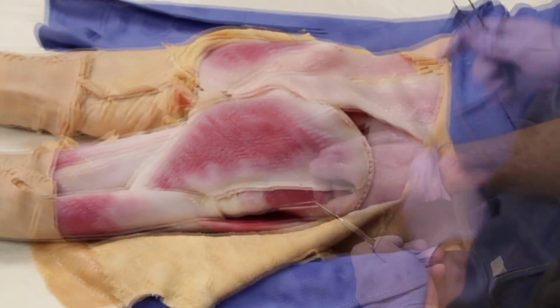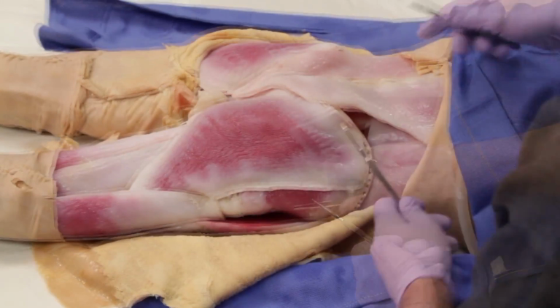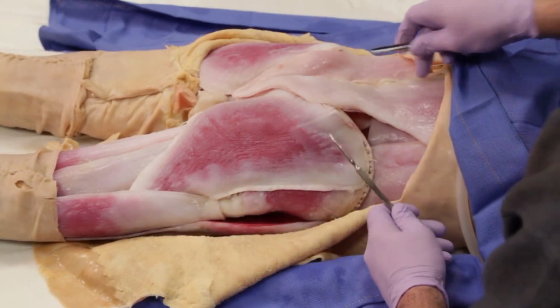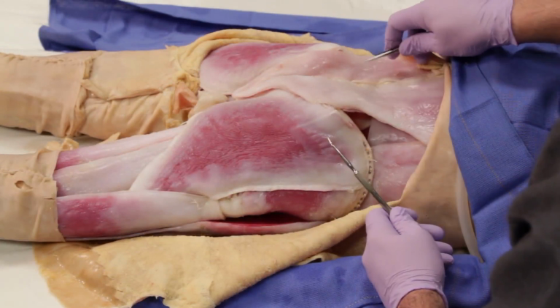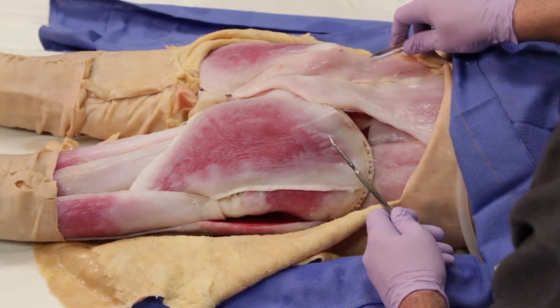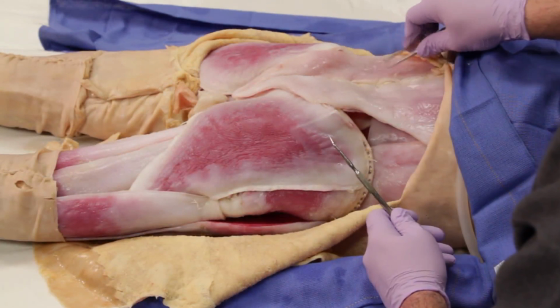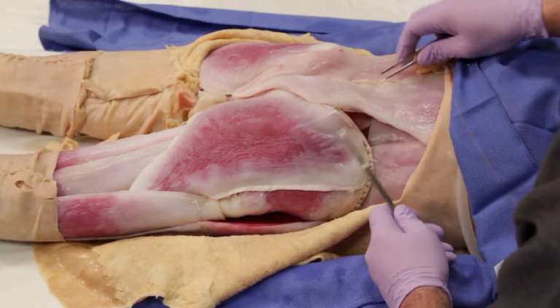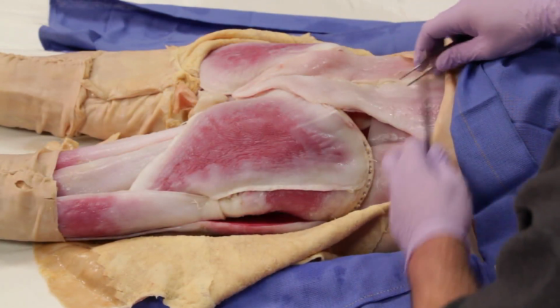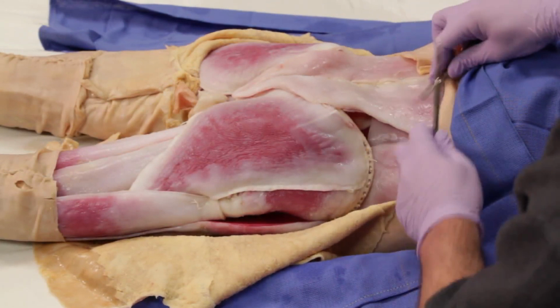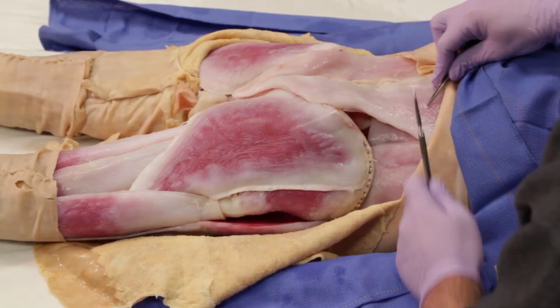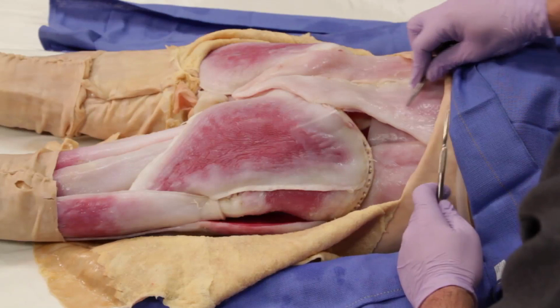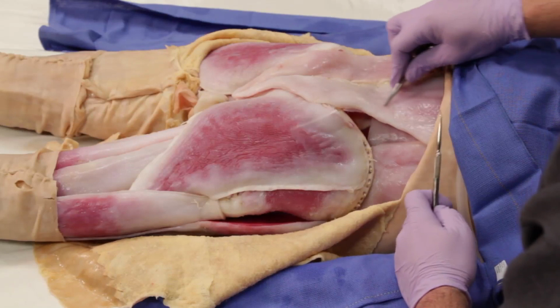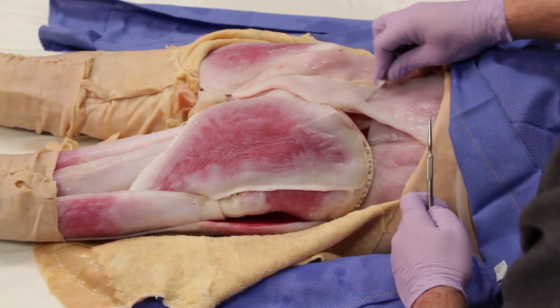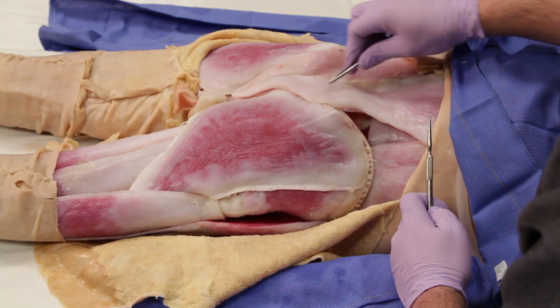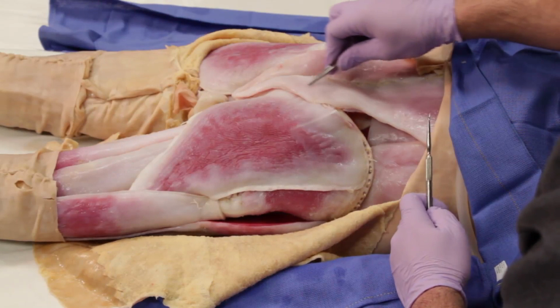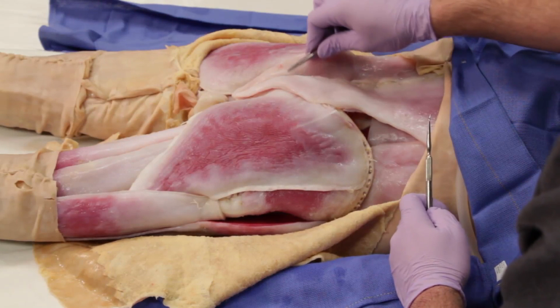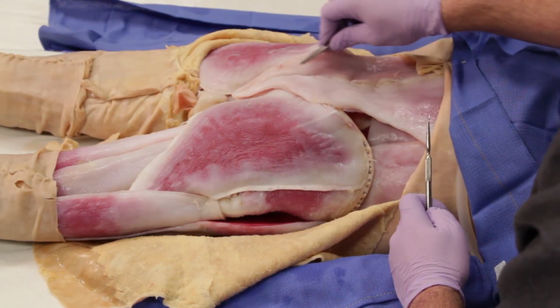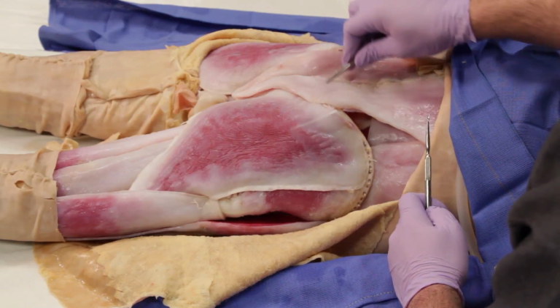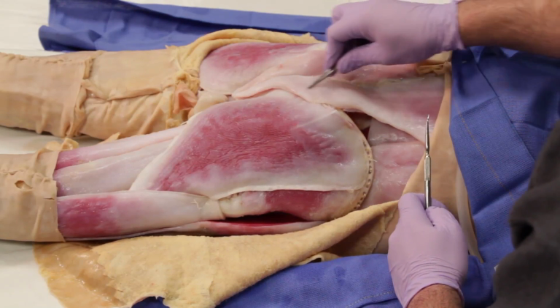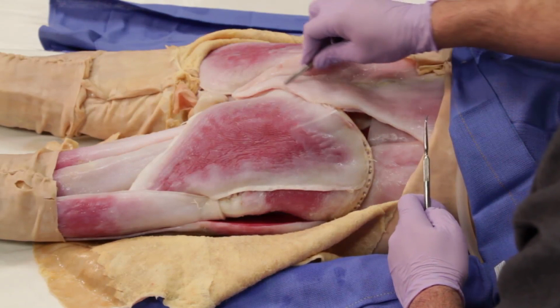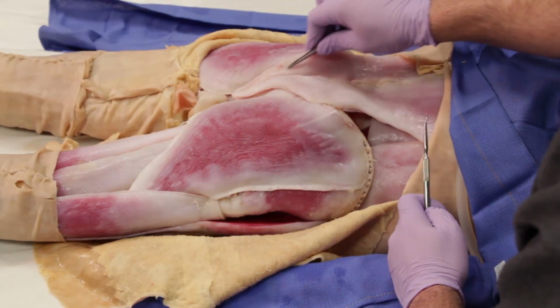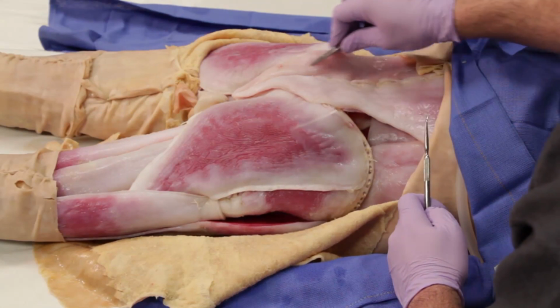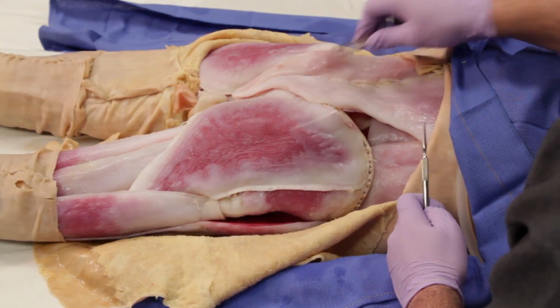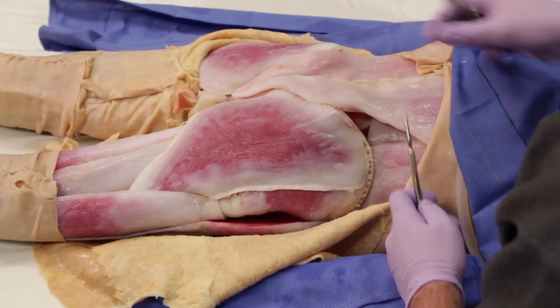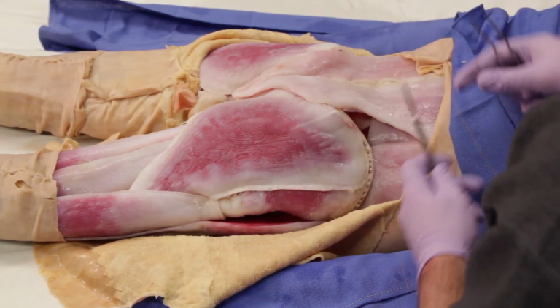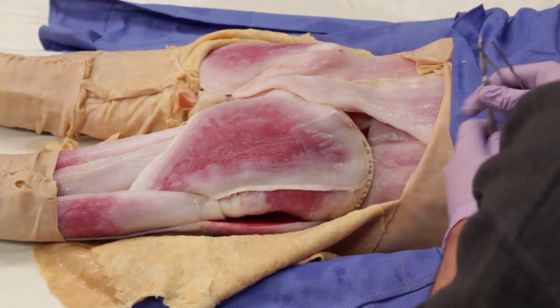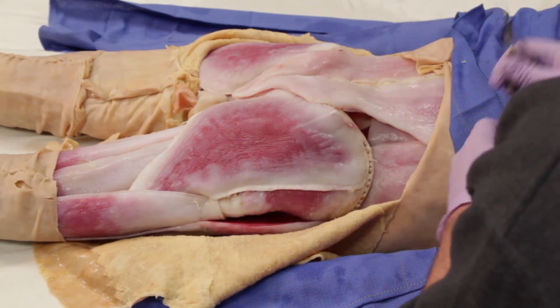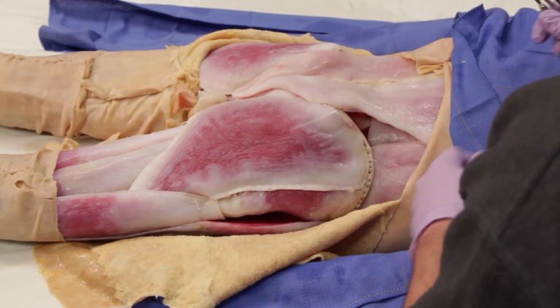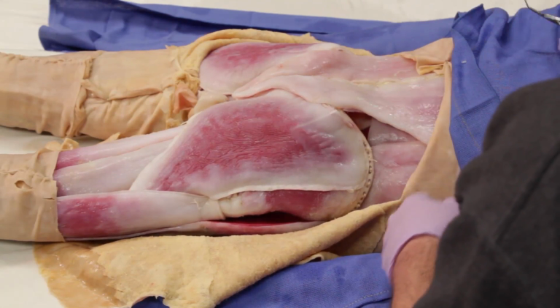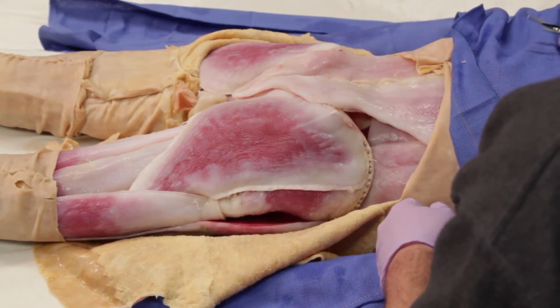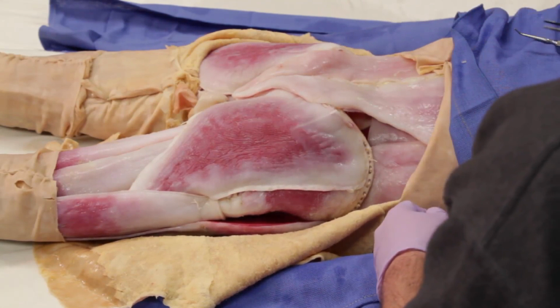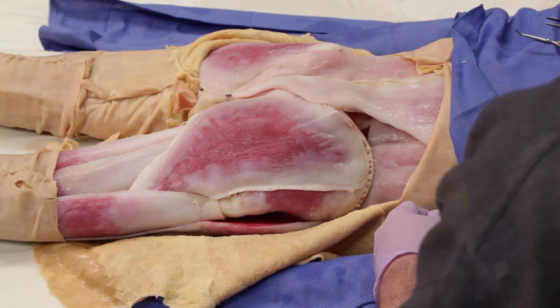Along the midline, we can see the latissimus dorsi inserting onto the thoracolumbar fascia.